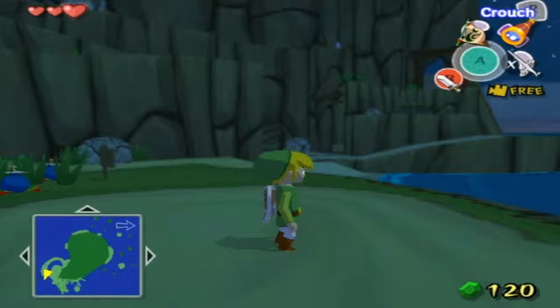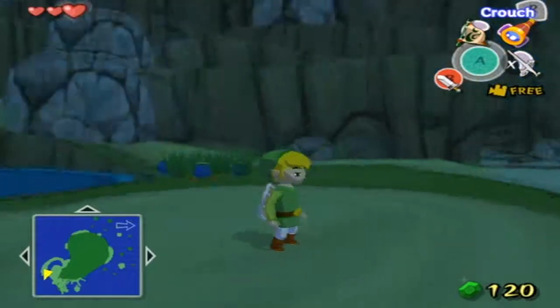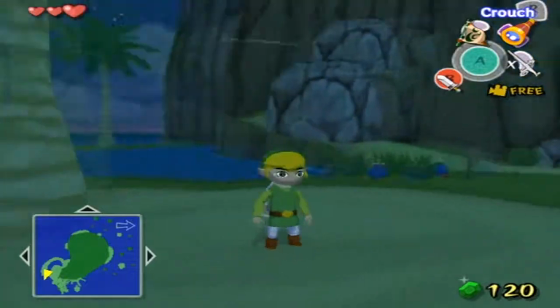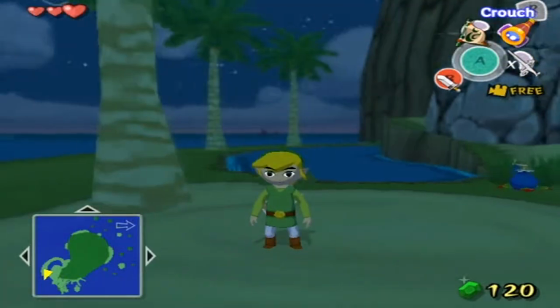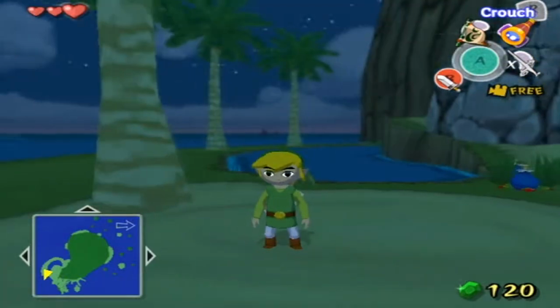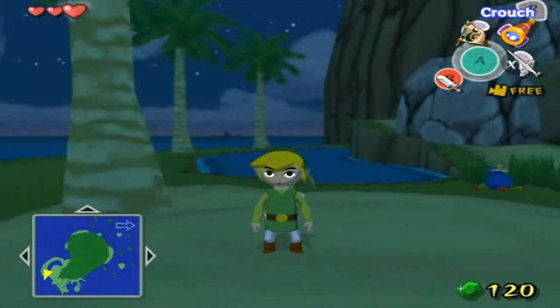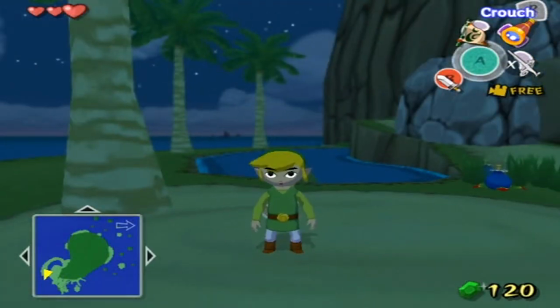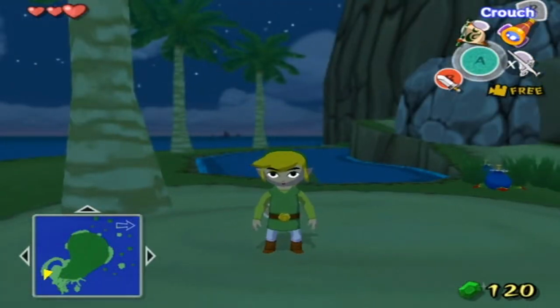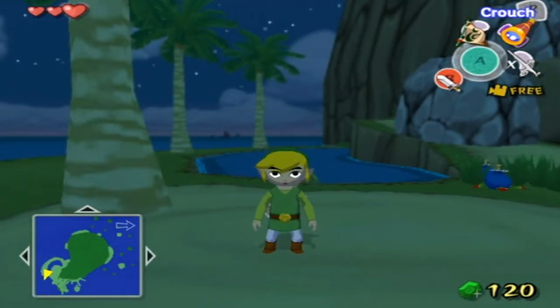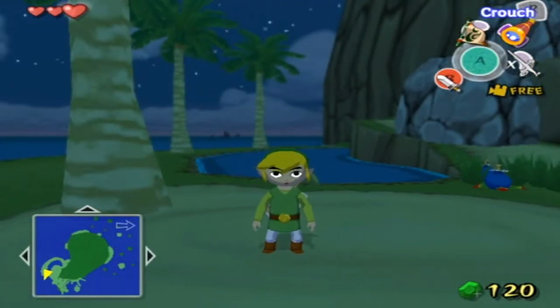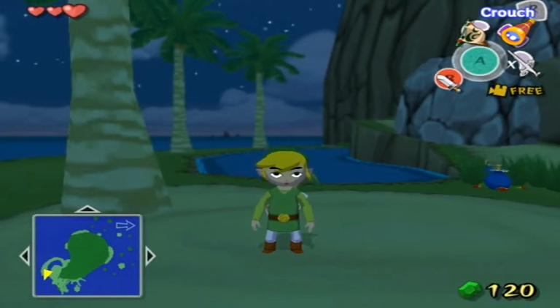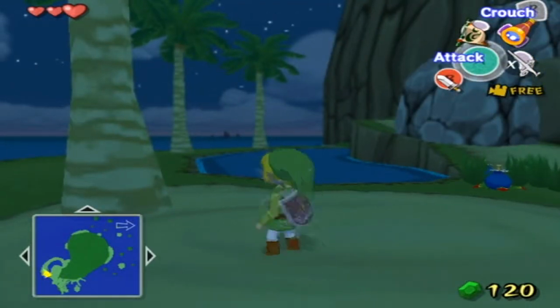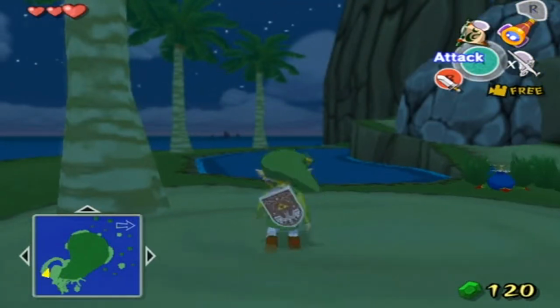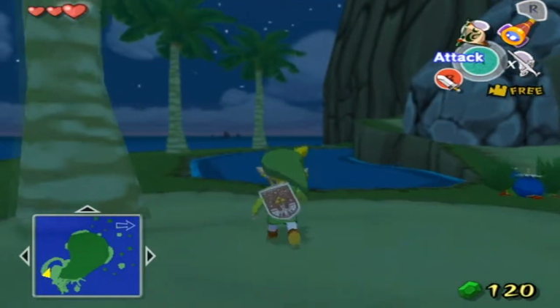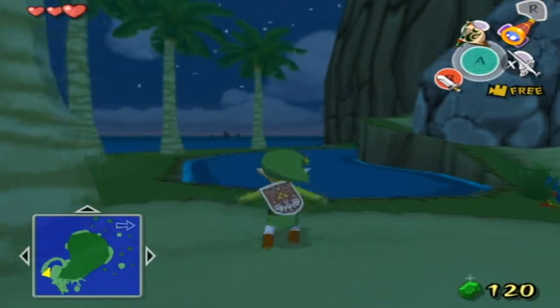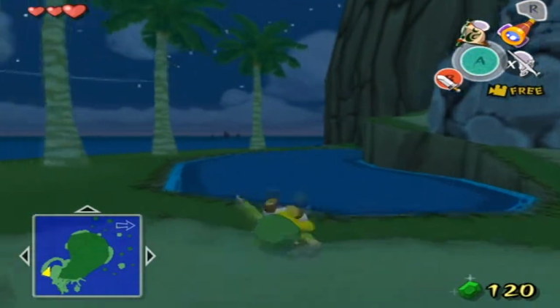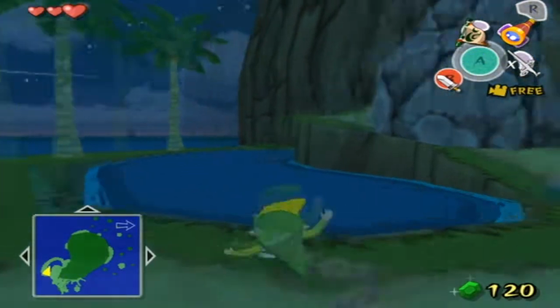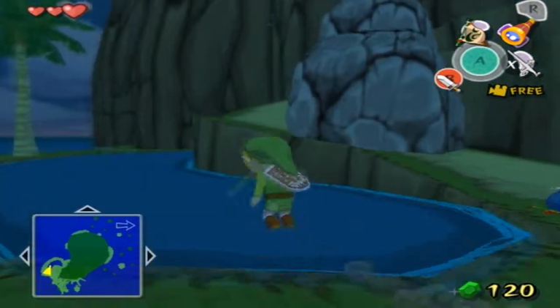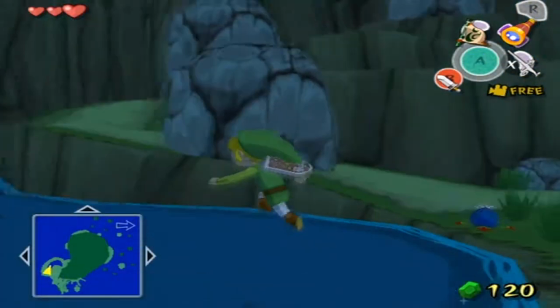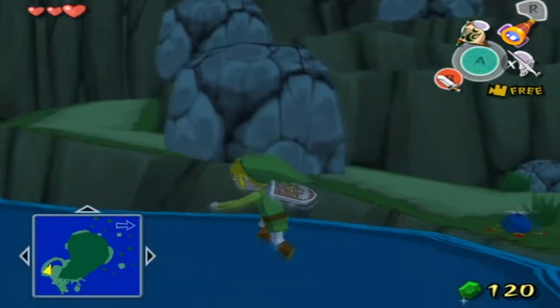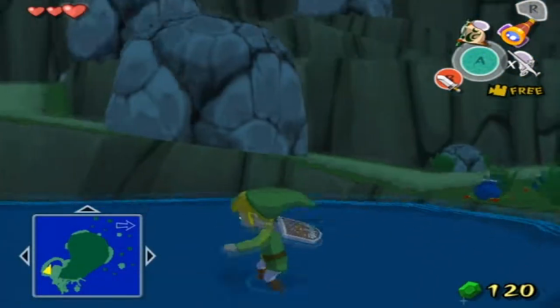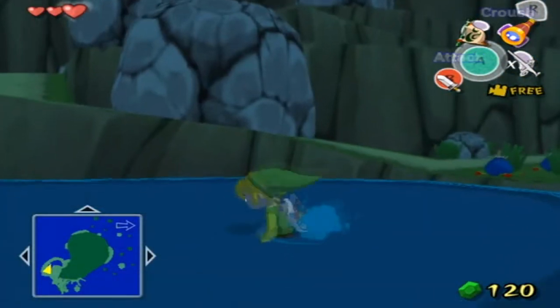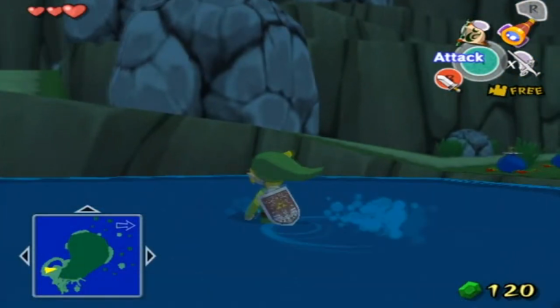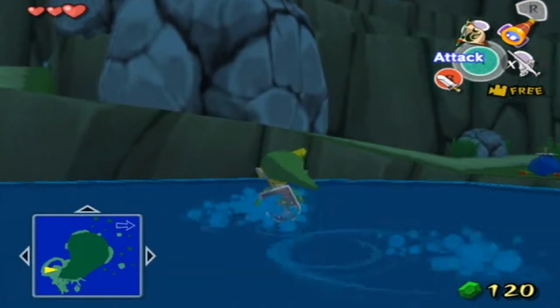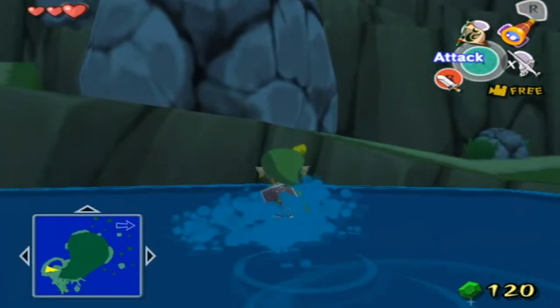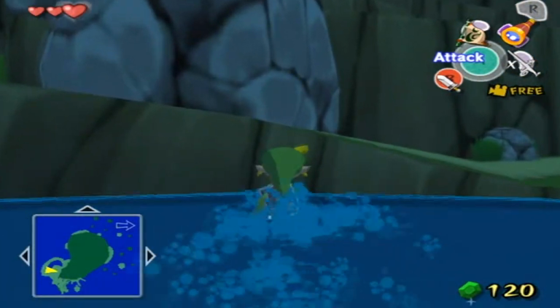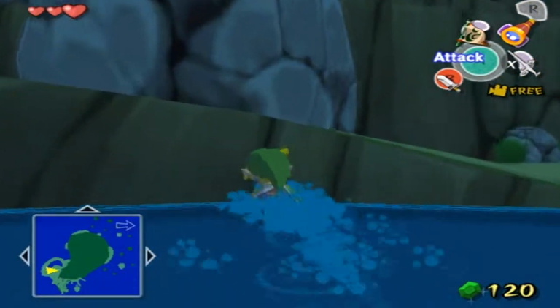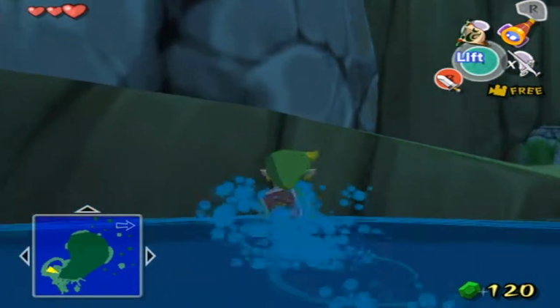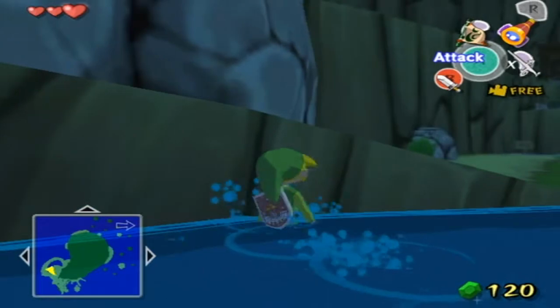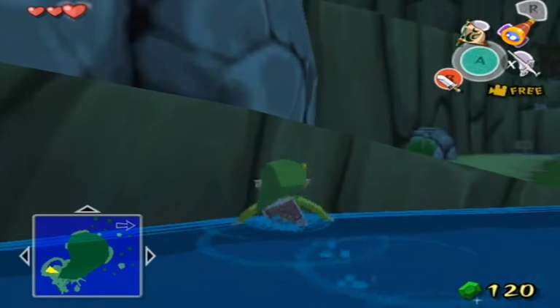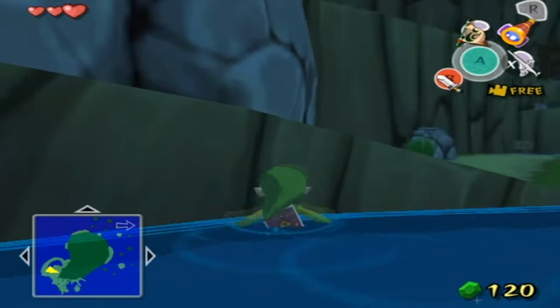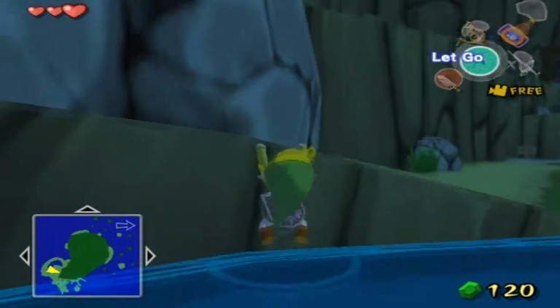Hey guys, Roadmaster20 here, and welcome to a glitch video for Legends of the Wind Waker. This is how to do storage.